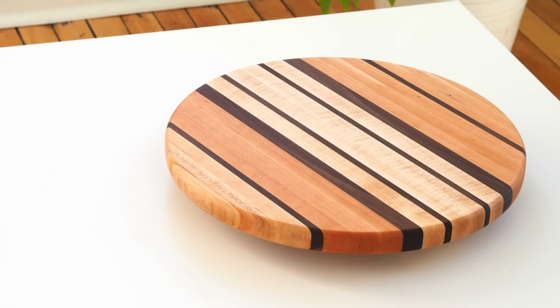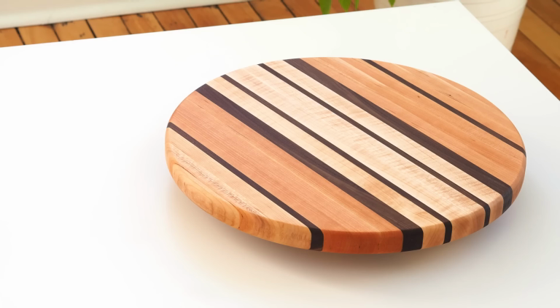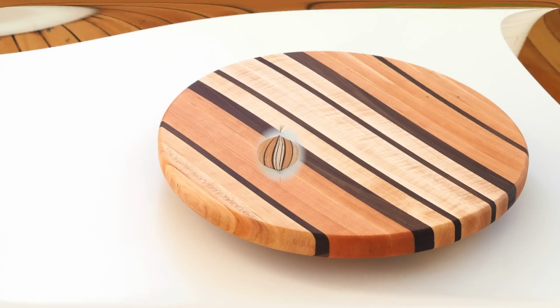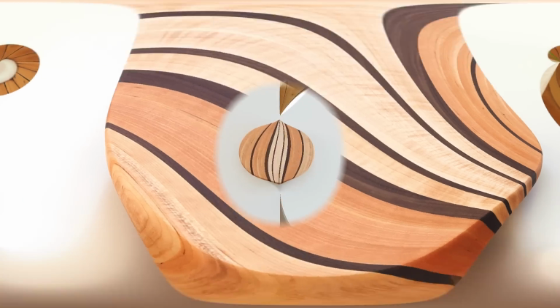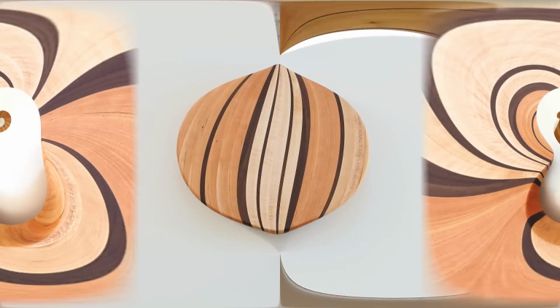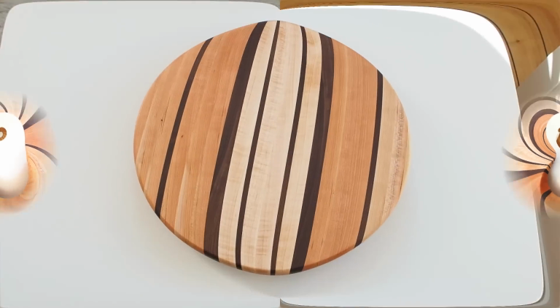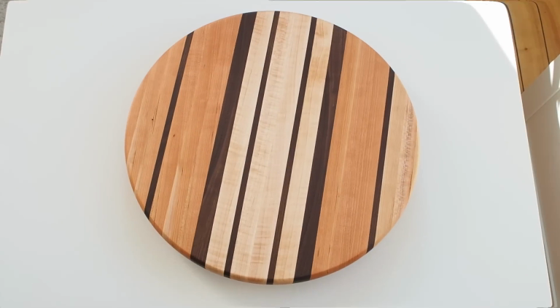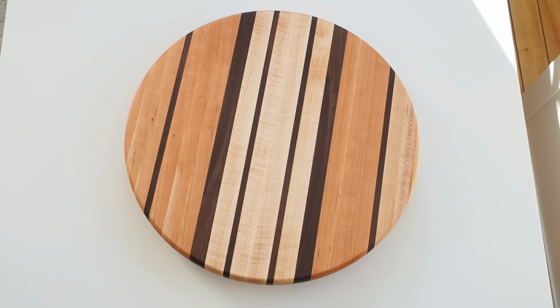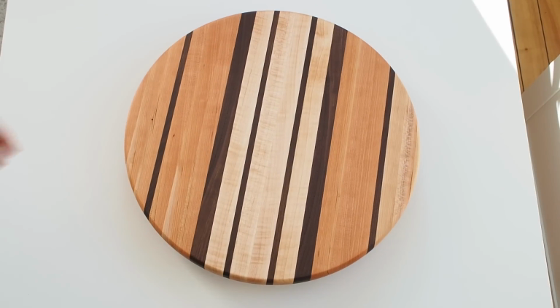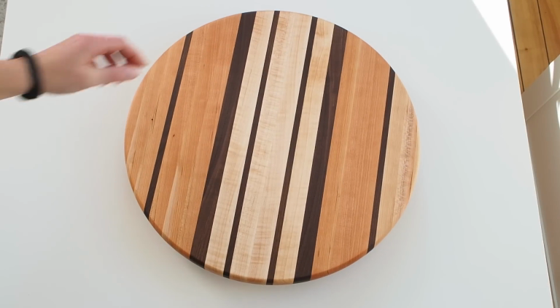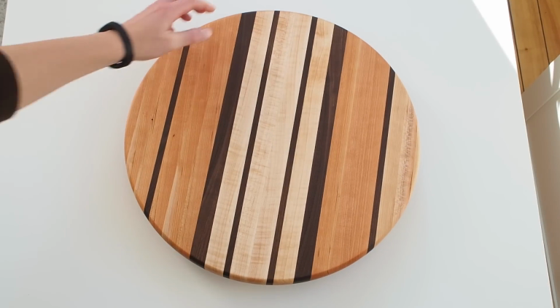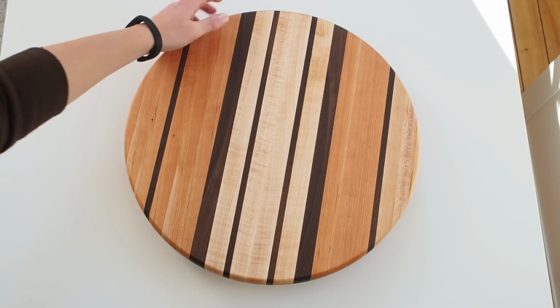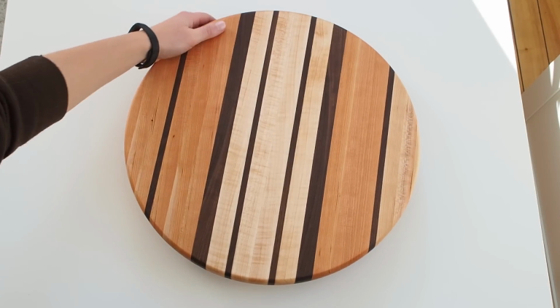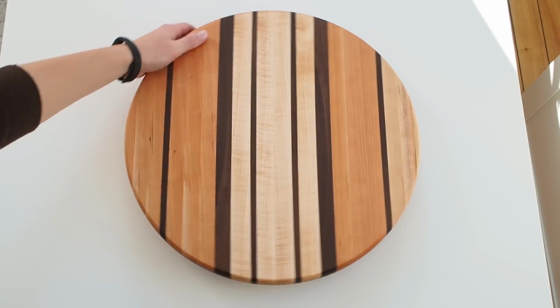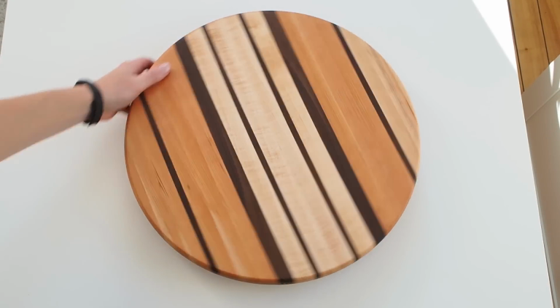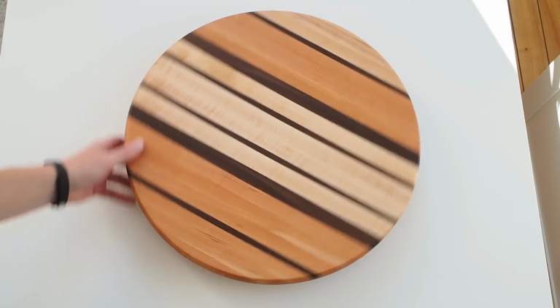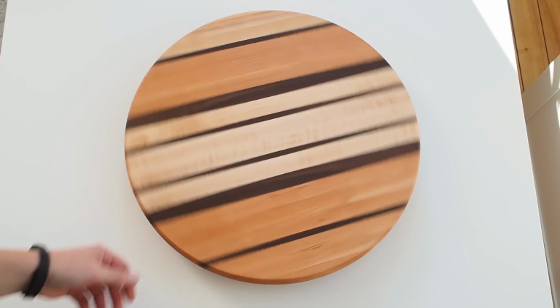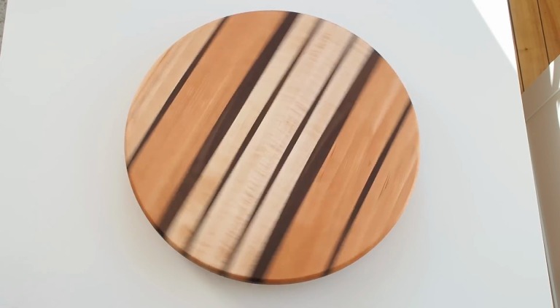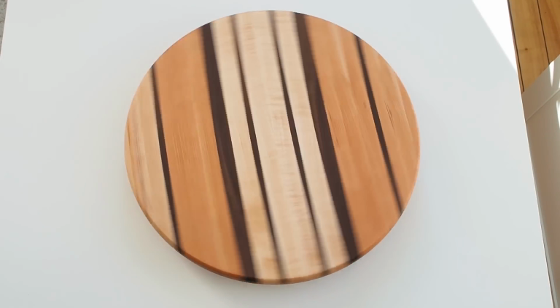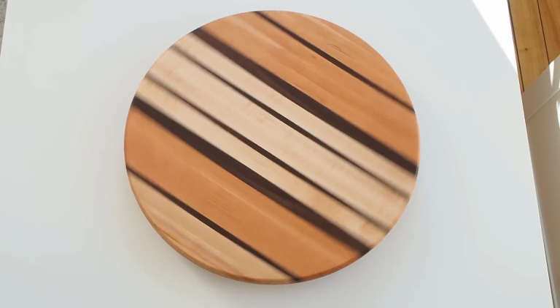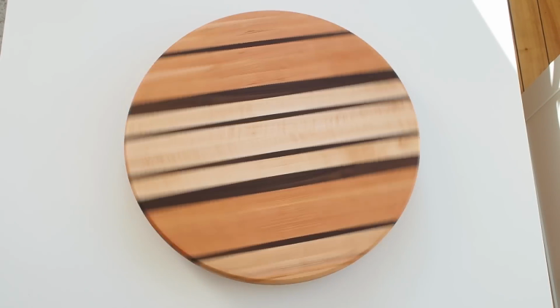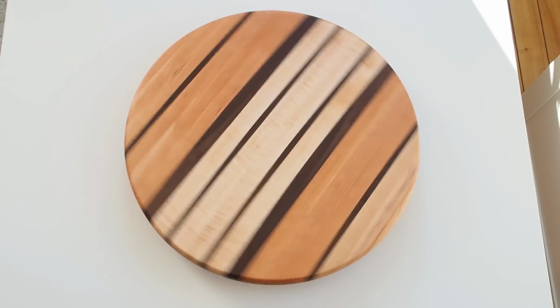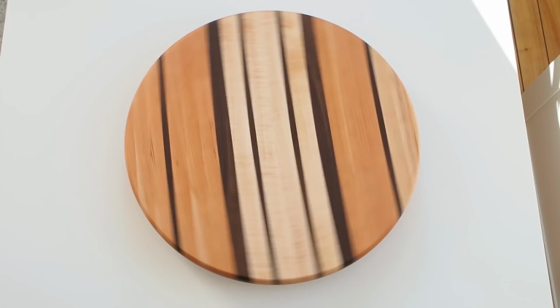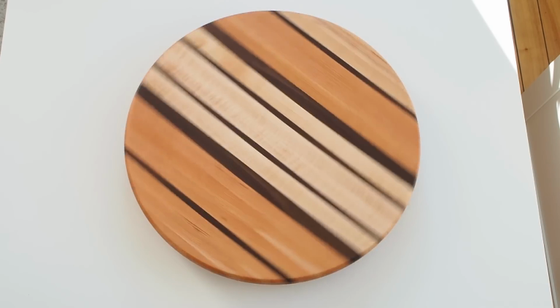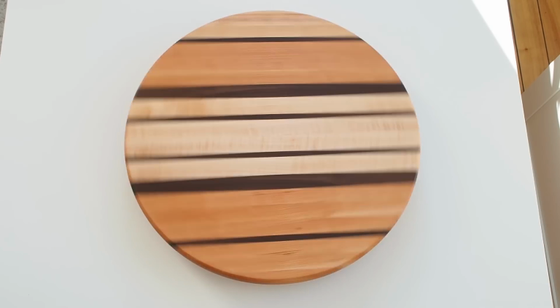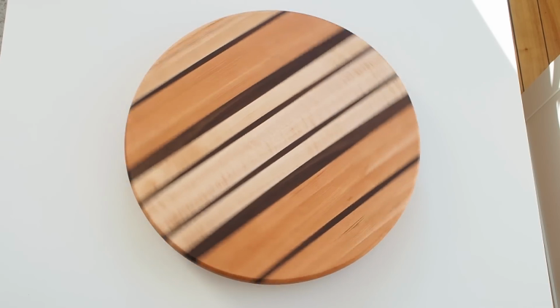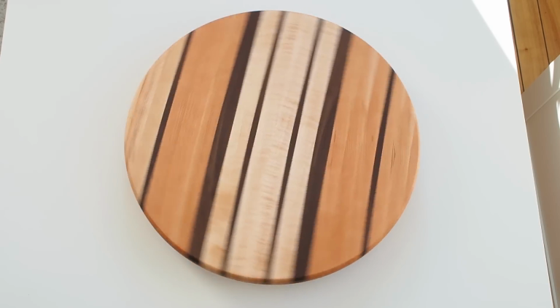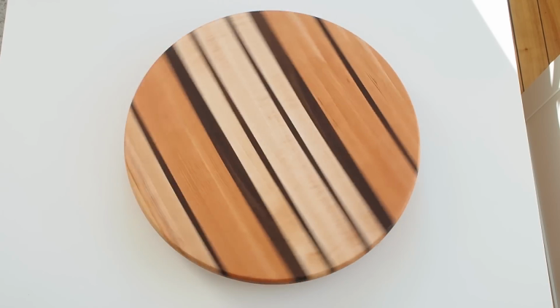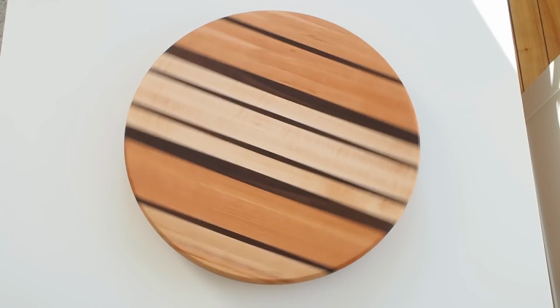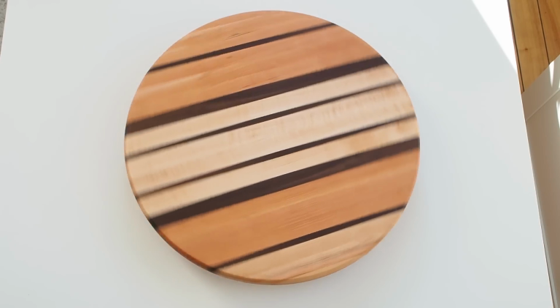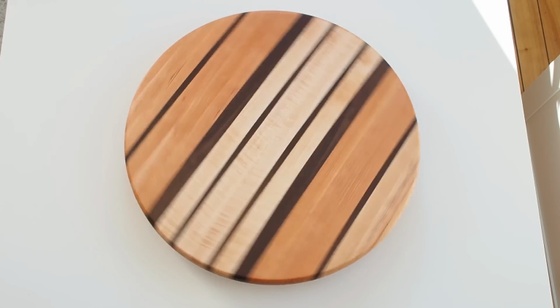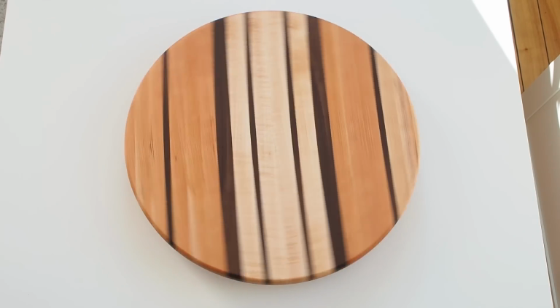Hey, this is Marie from DIY Montreal and today I'm going to show you how to make a round cutting board and turn it into a lazy susan.